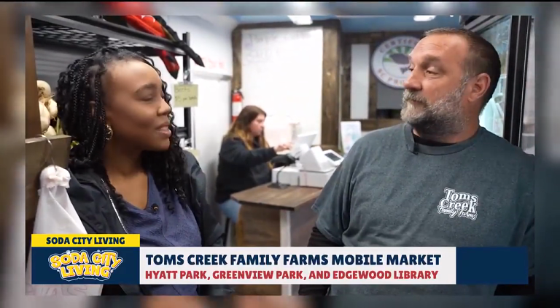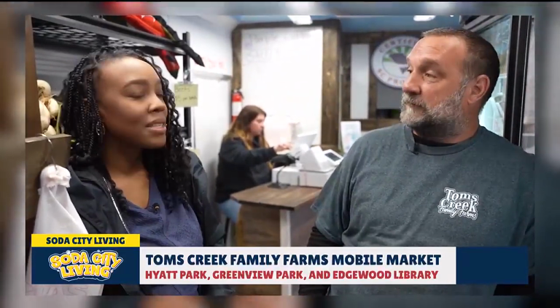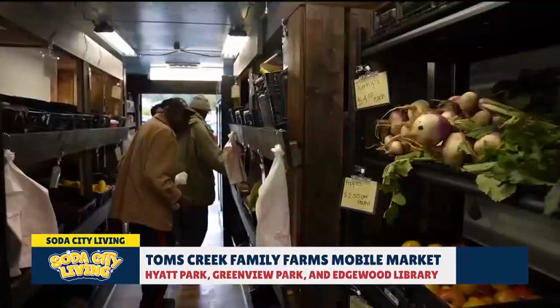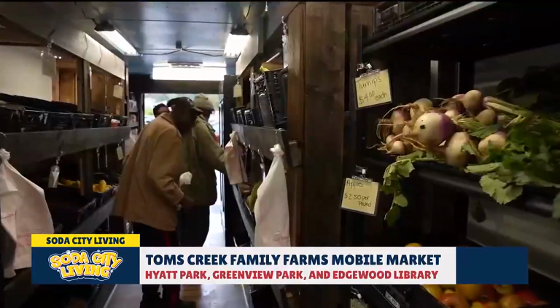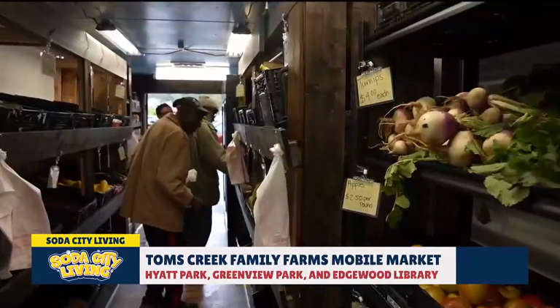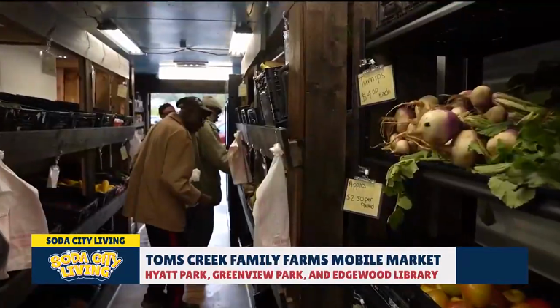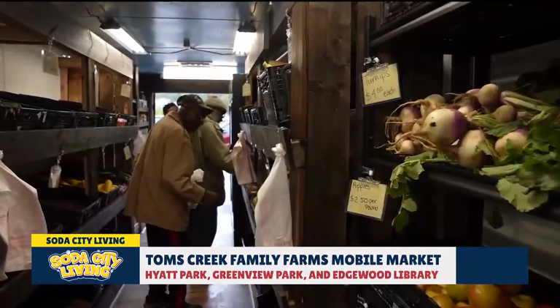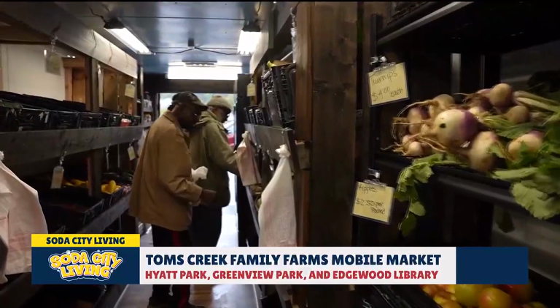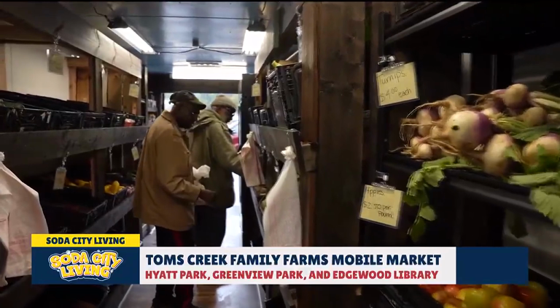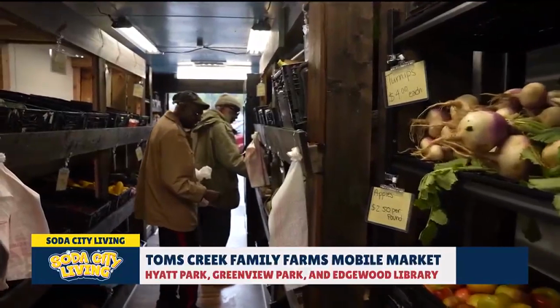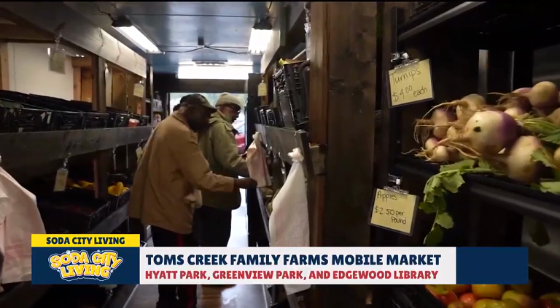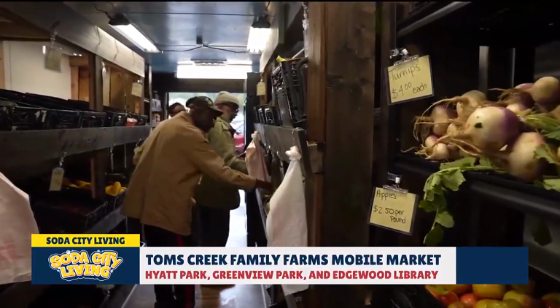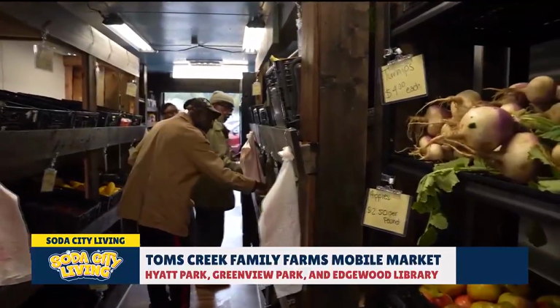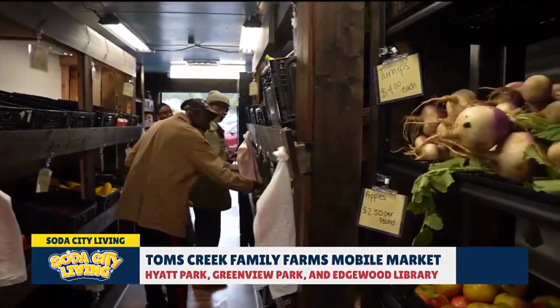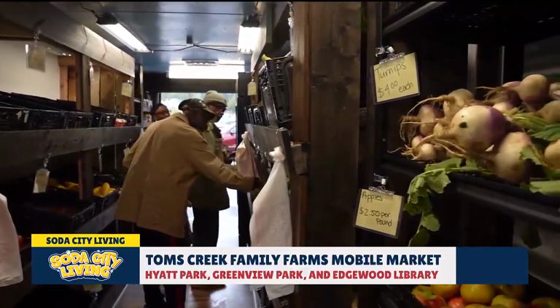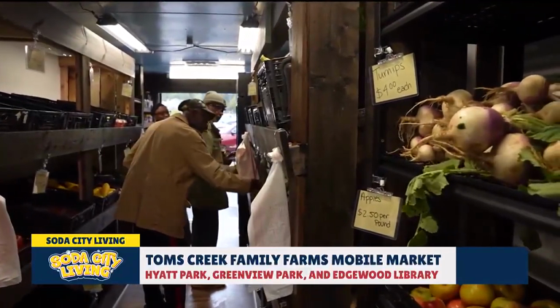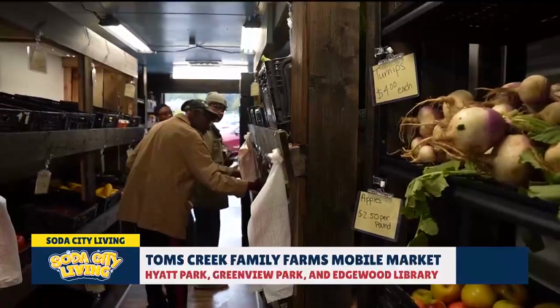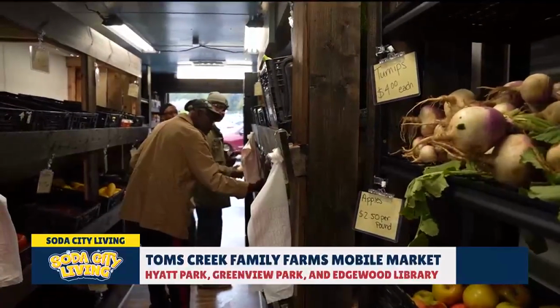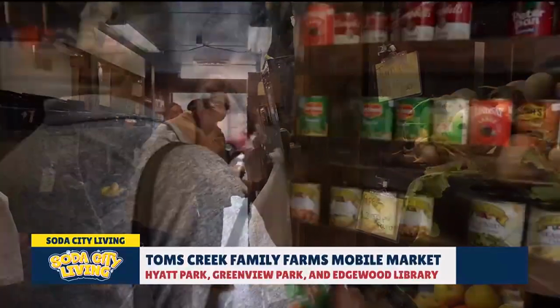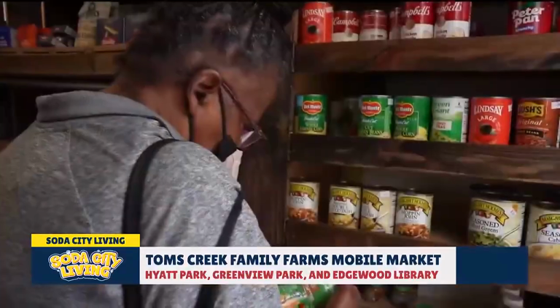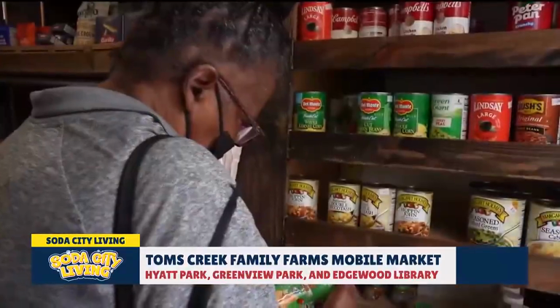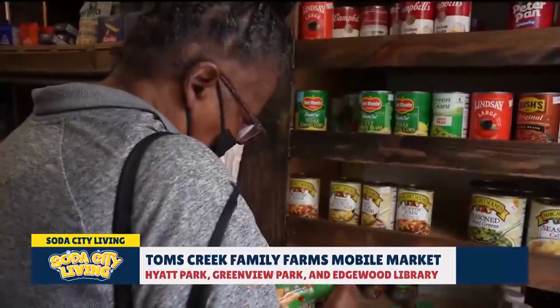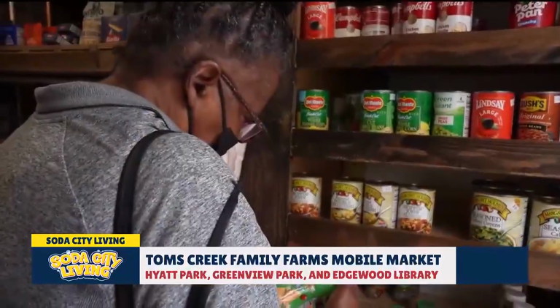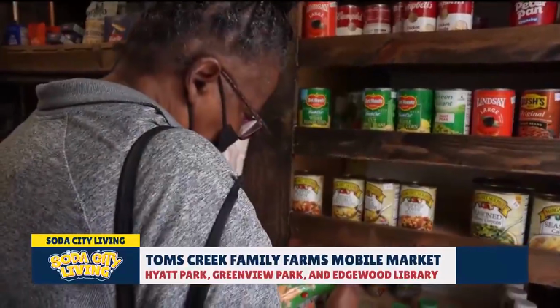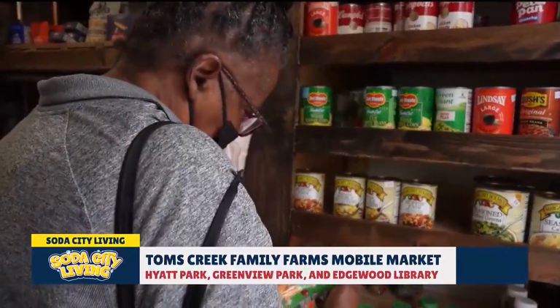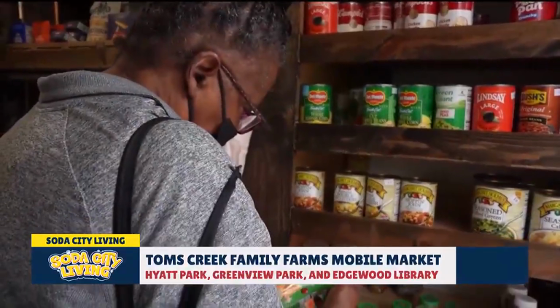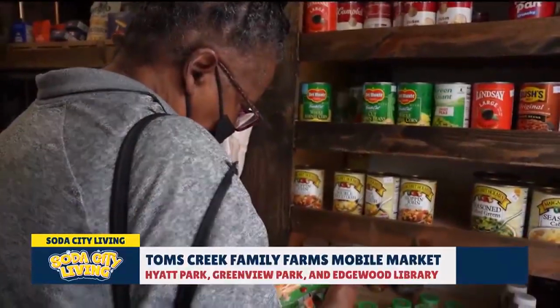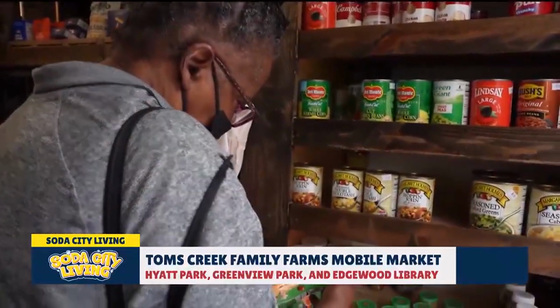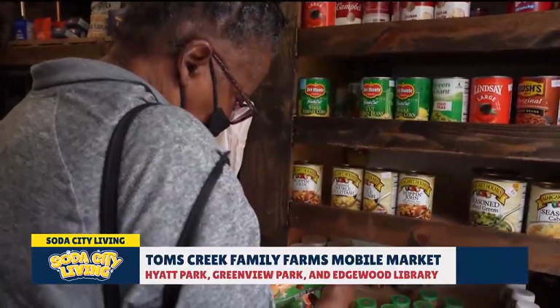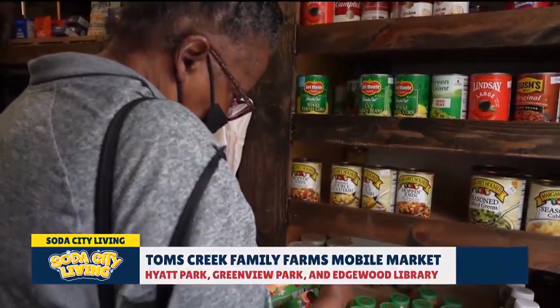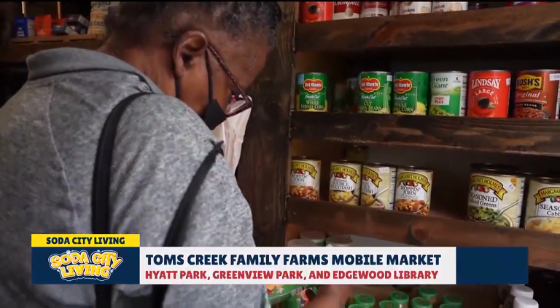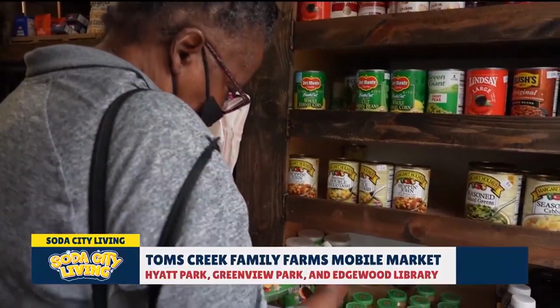That's awesome. So for those who may not be able to come out, you all are coming to the neighborhood. We're coming to the neighborhood. And for those that aren't able to come to the neighborhood, you can come and meet them.